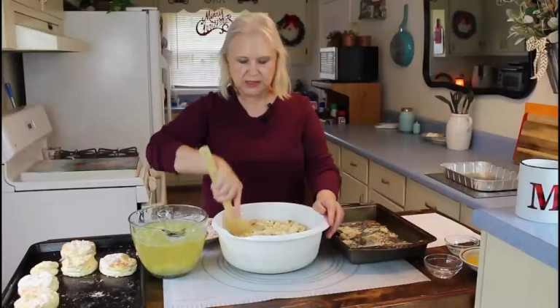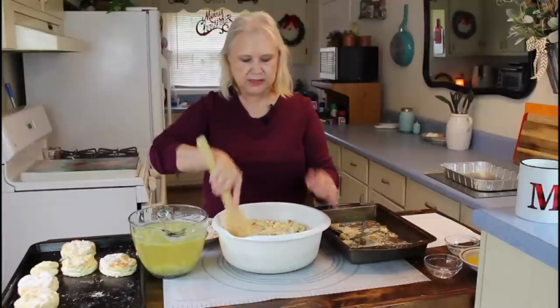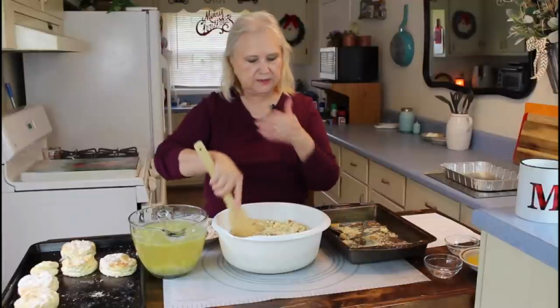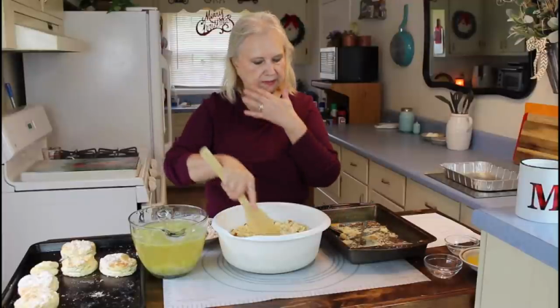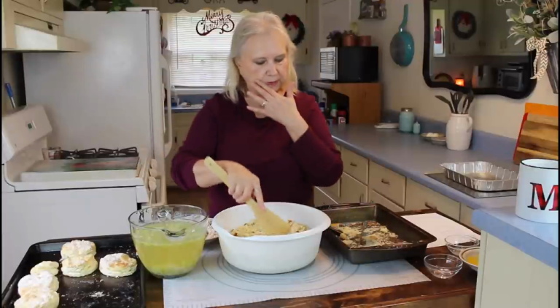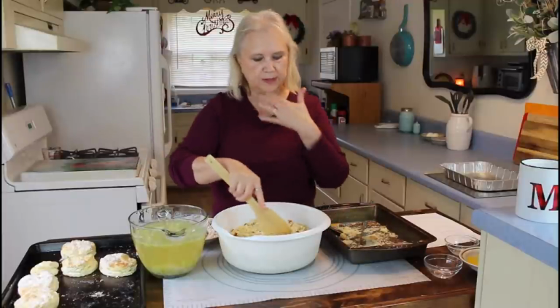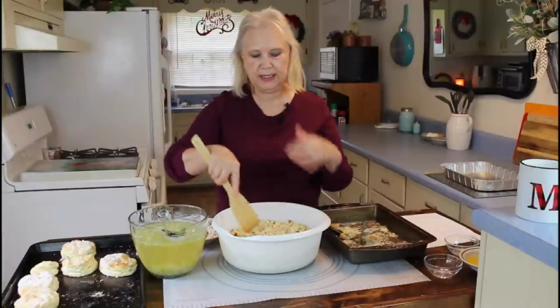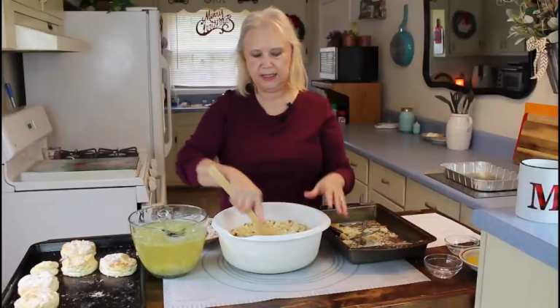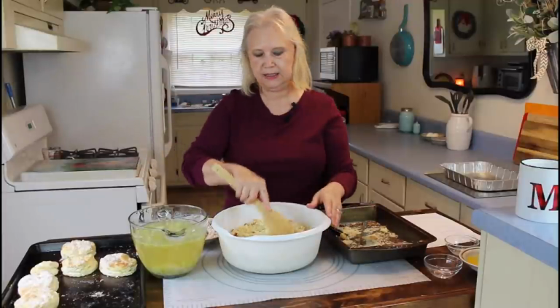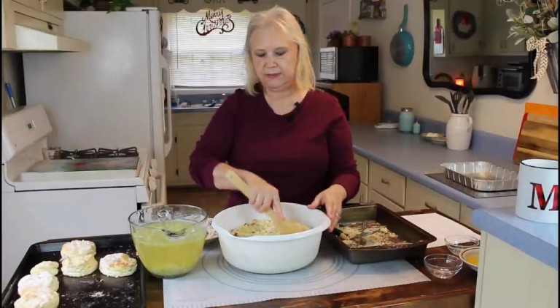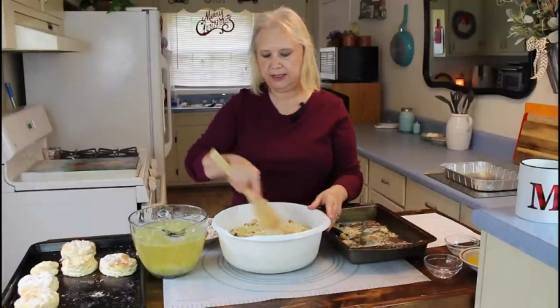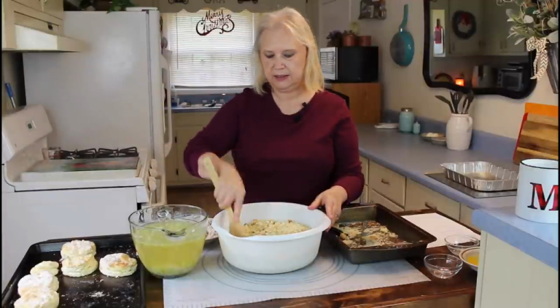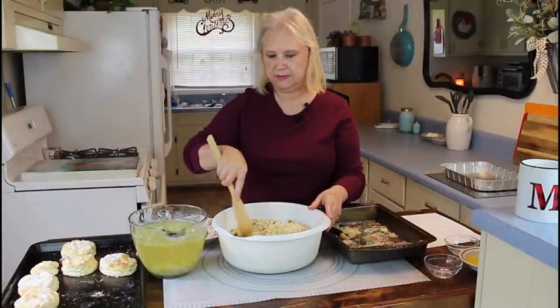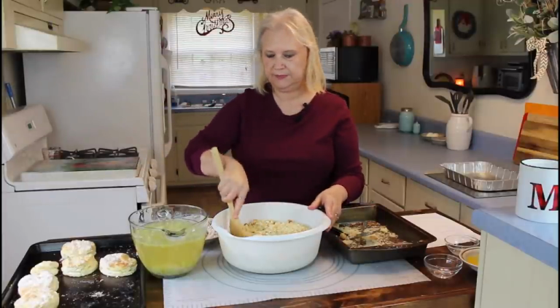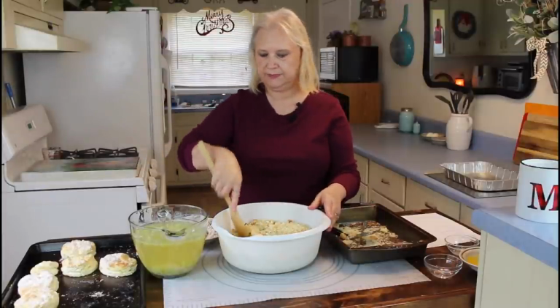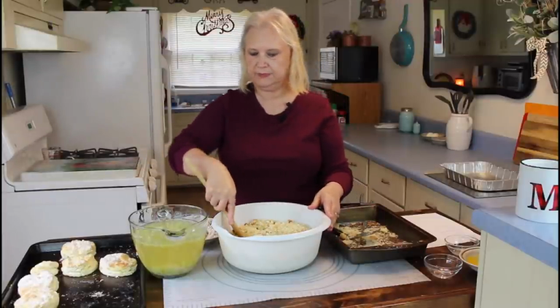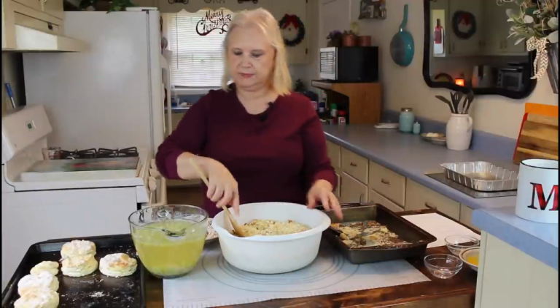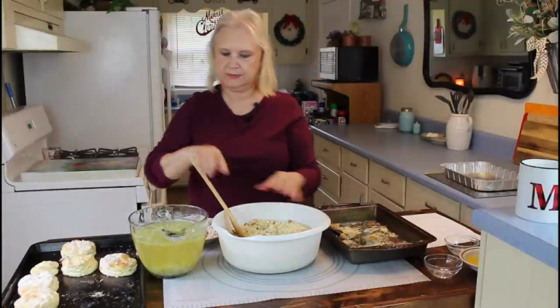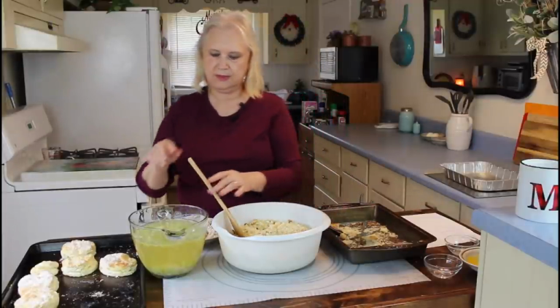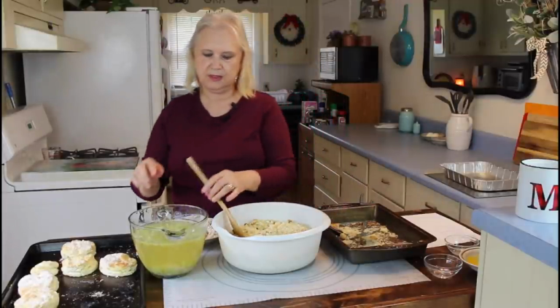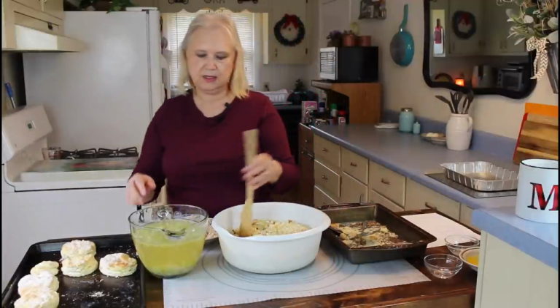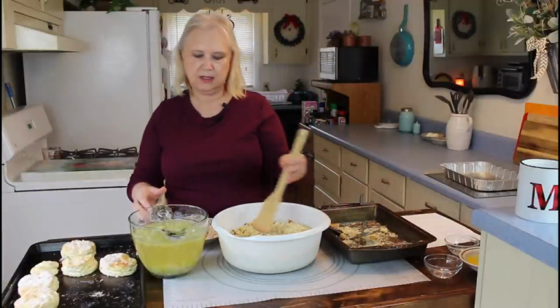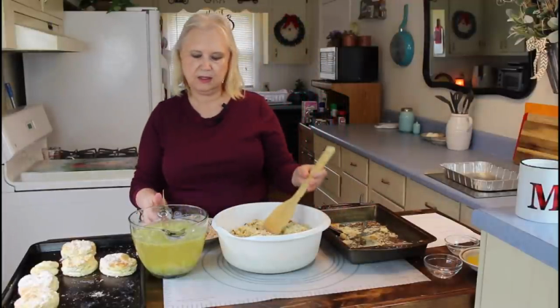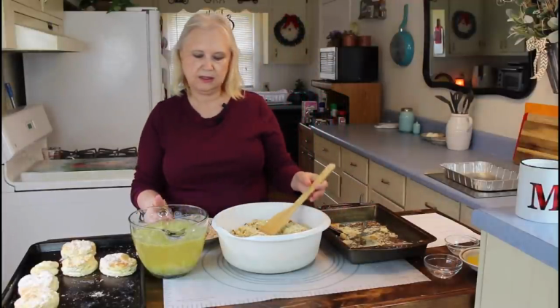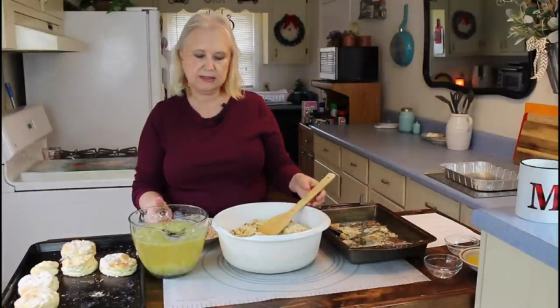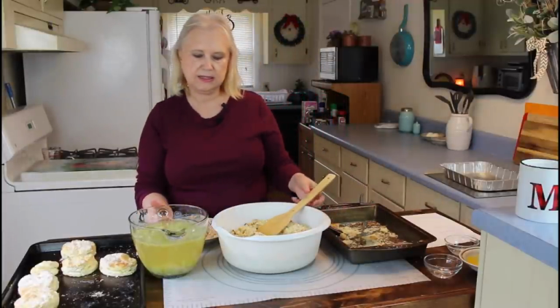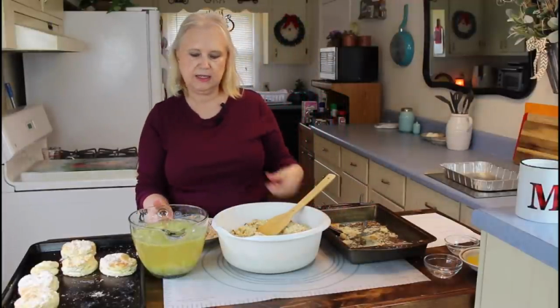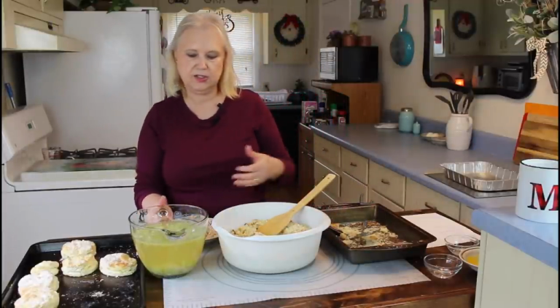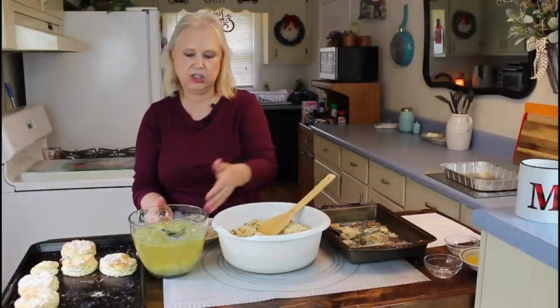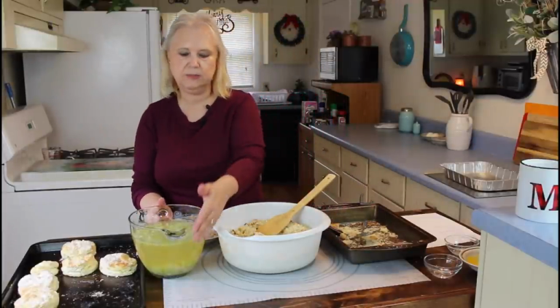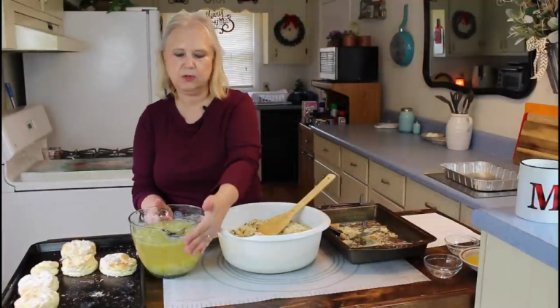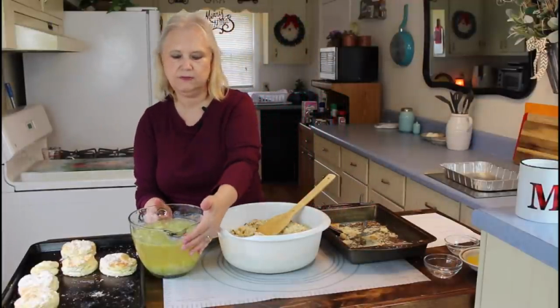So now I'm going to add in my onions and chicken broth.